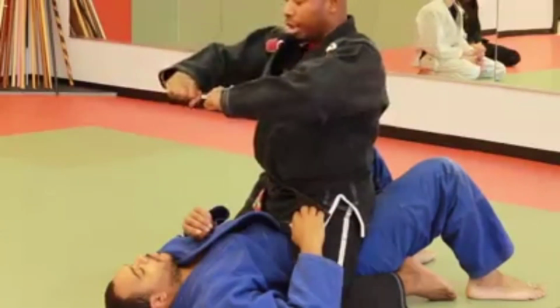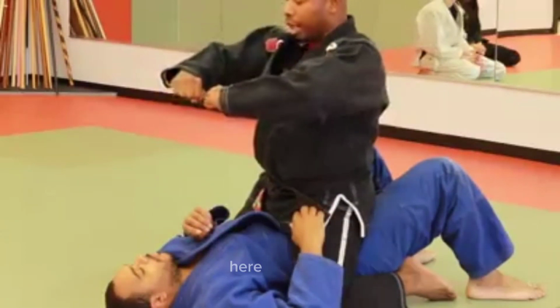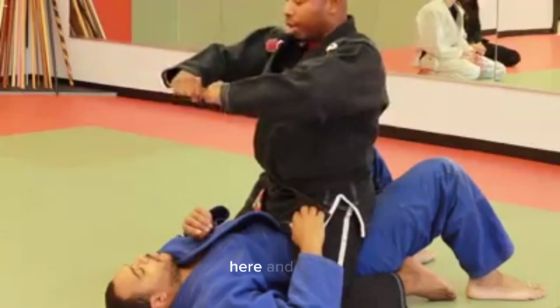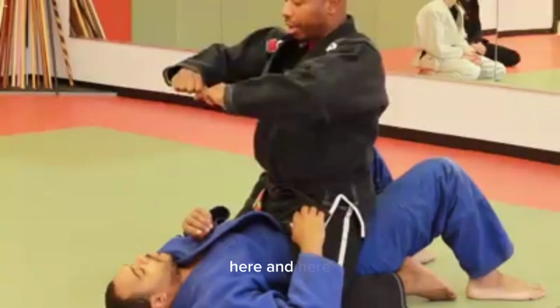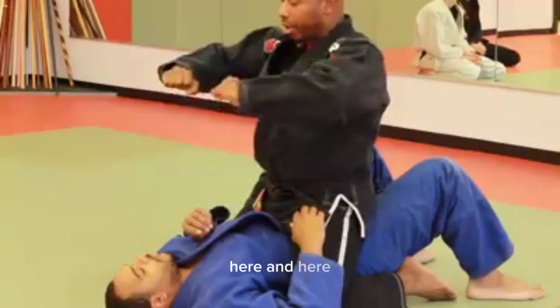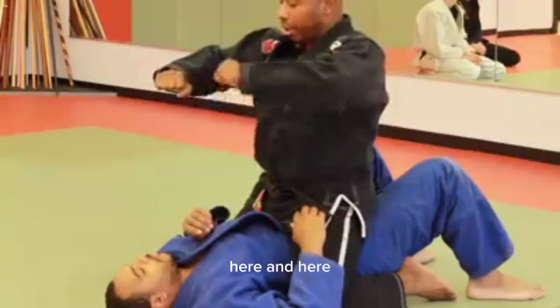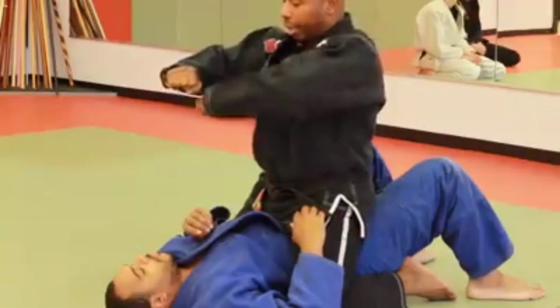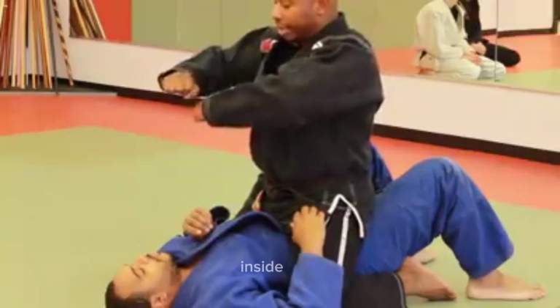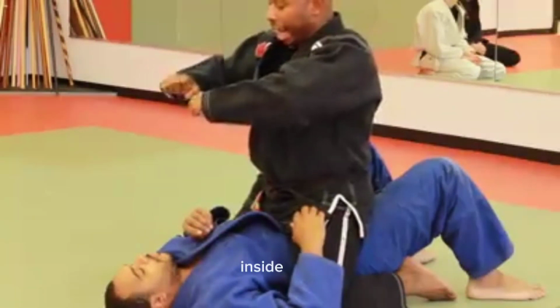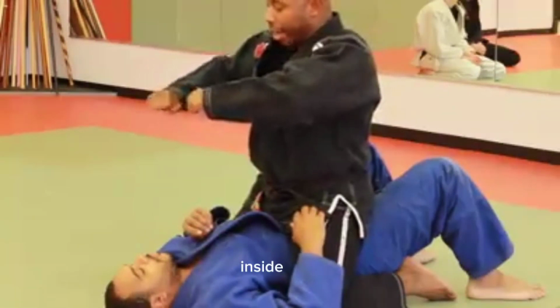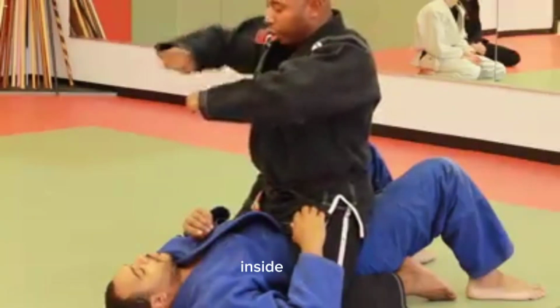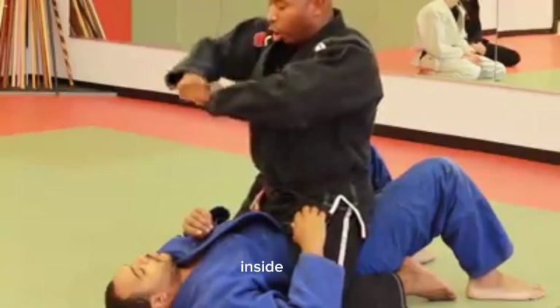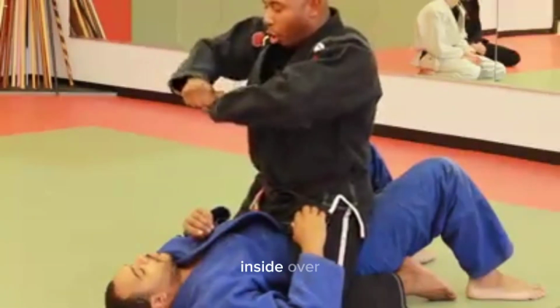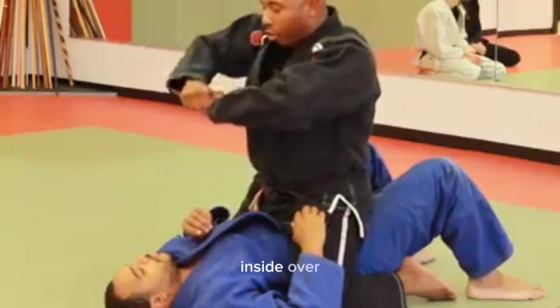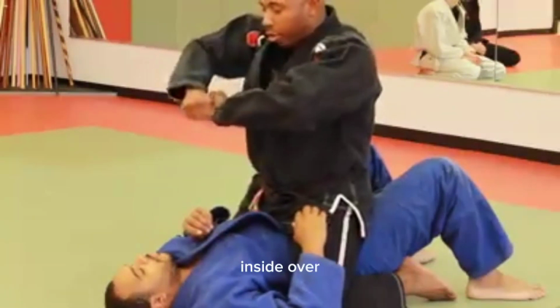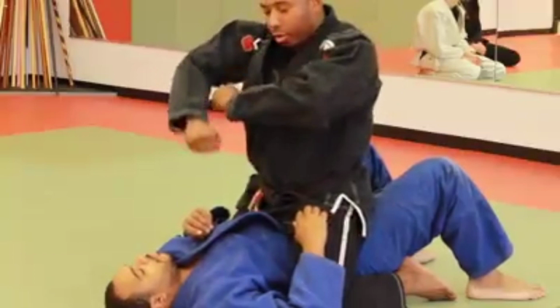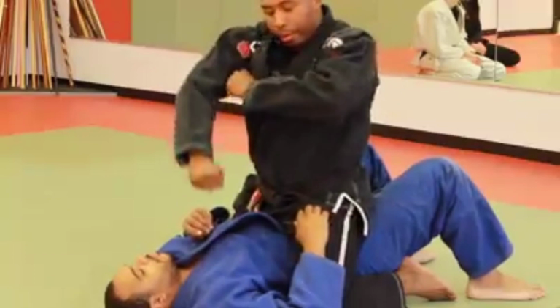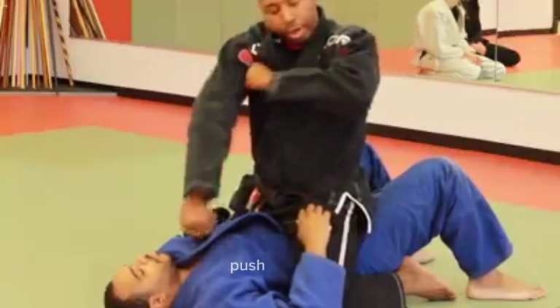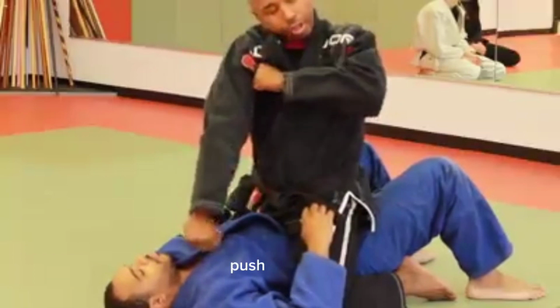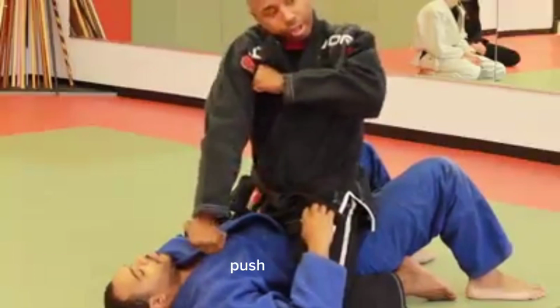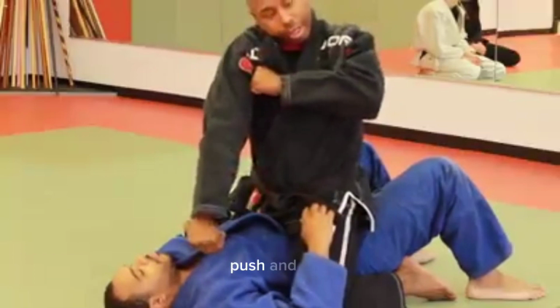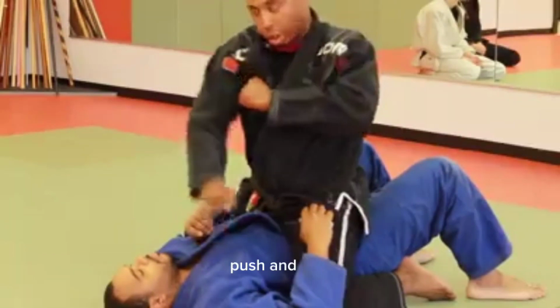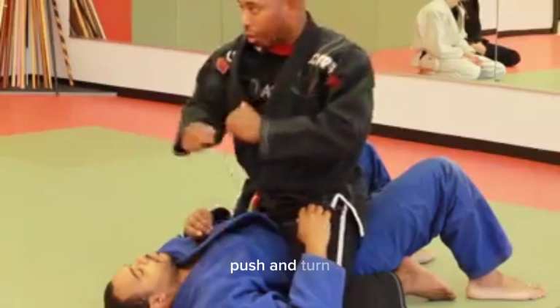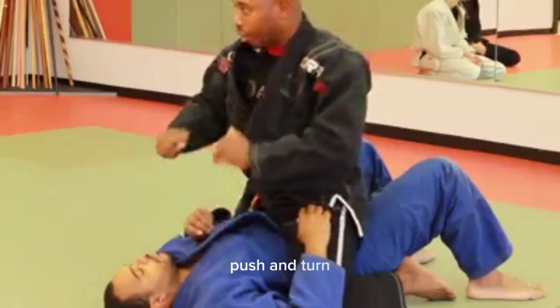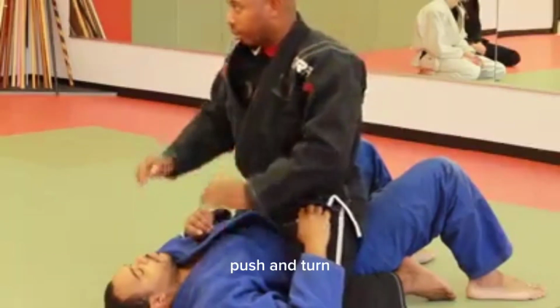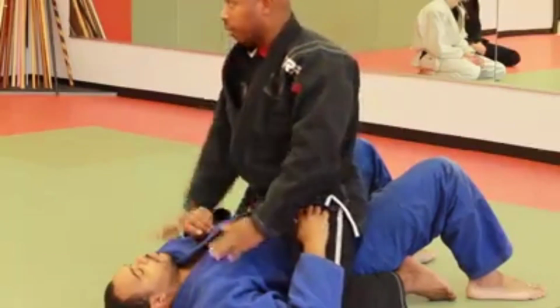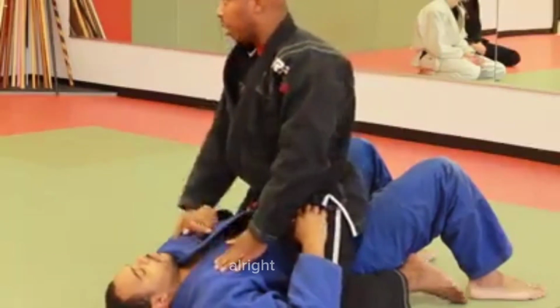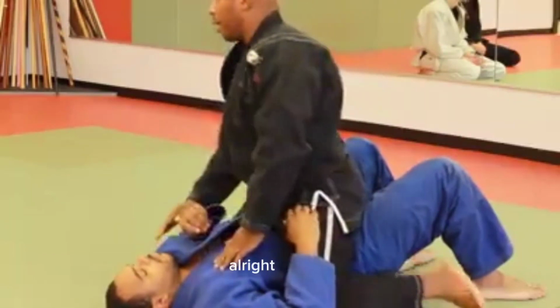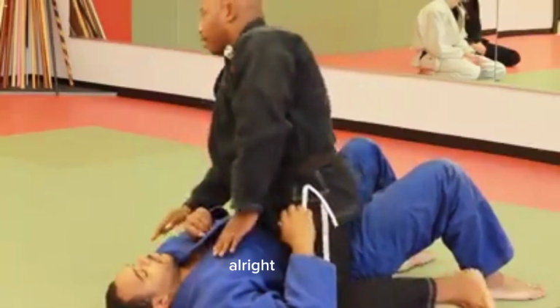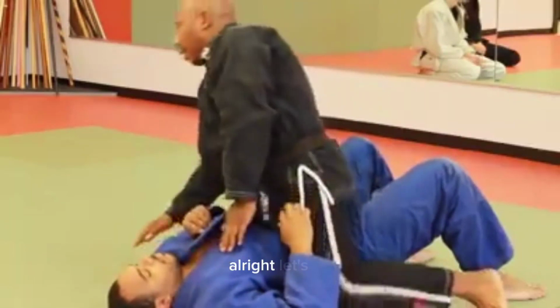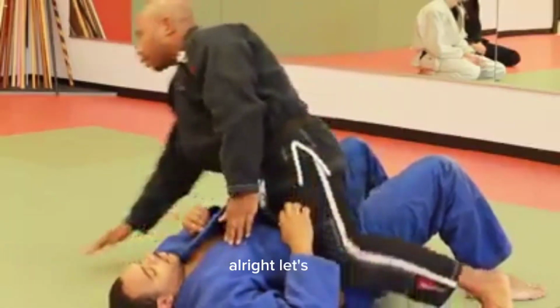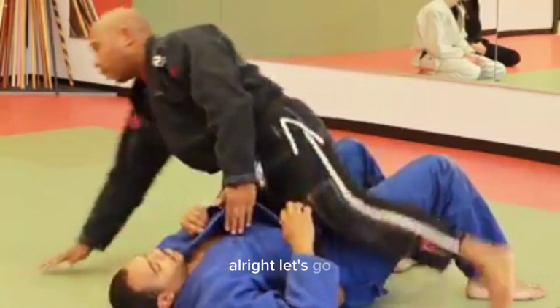Here and here. Inside, over, push and turn. Let's go.